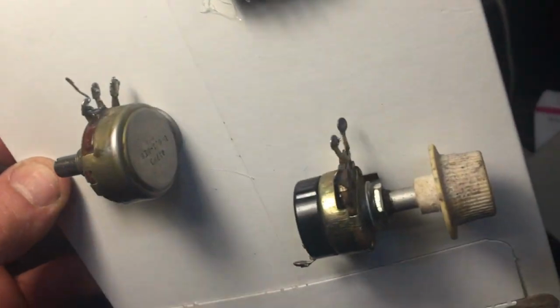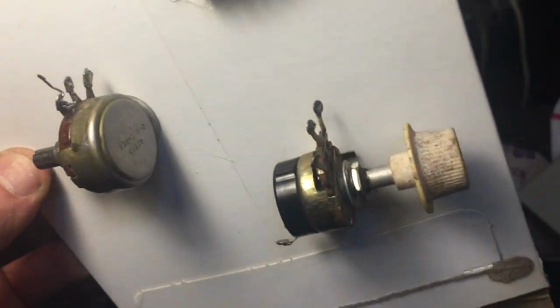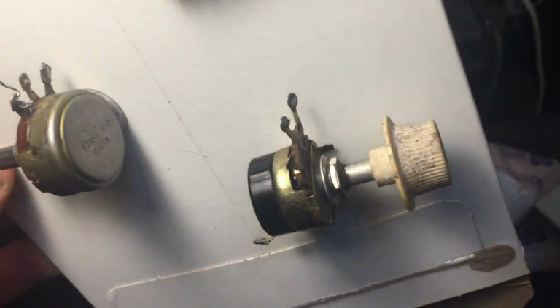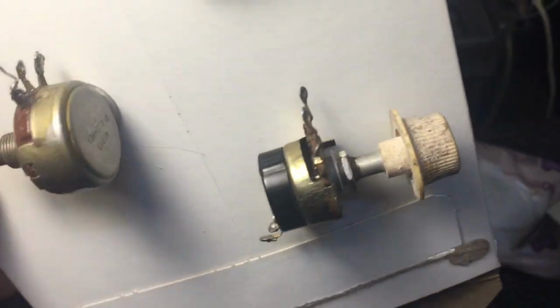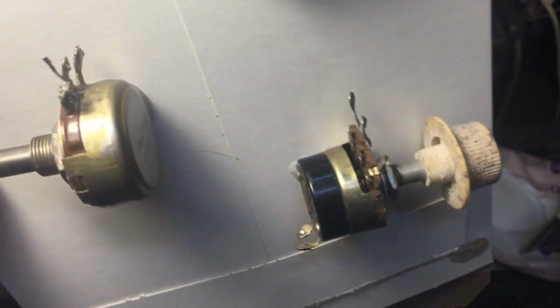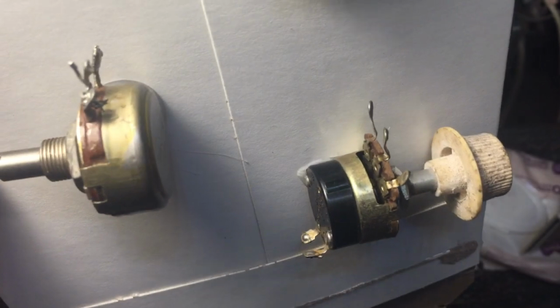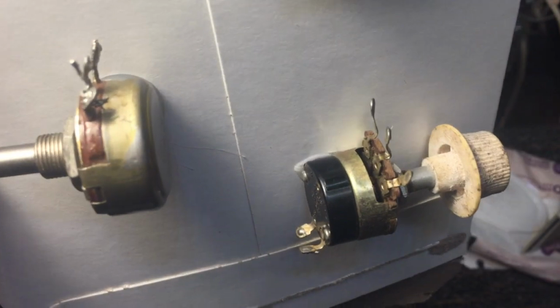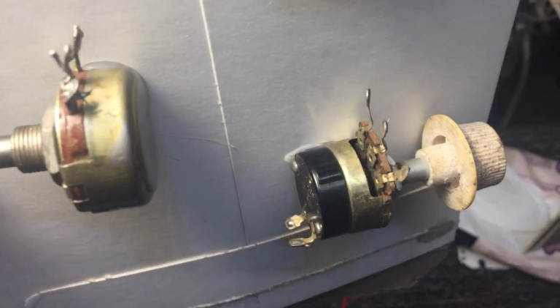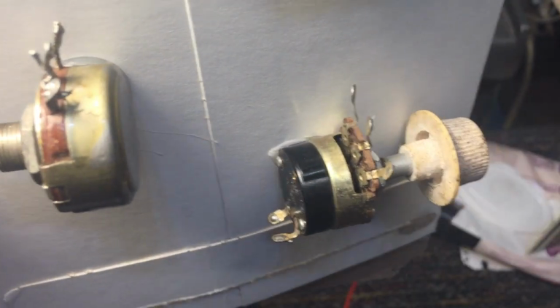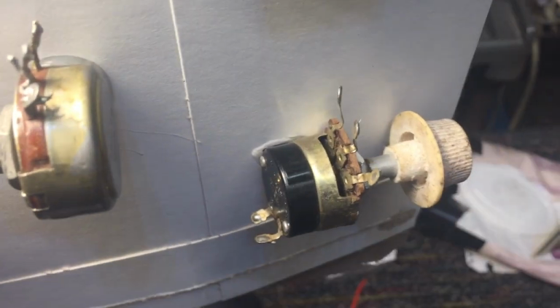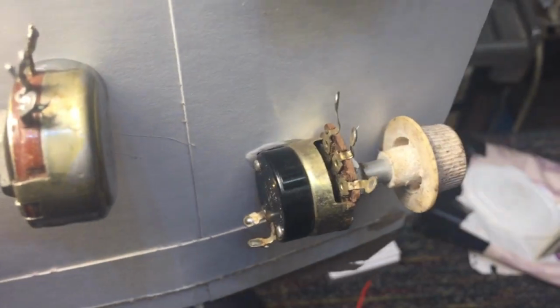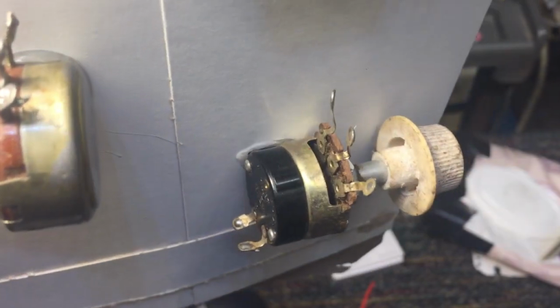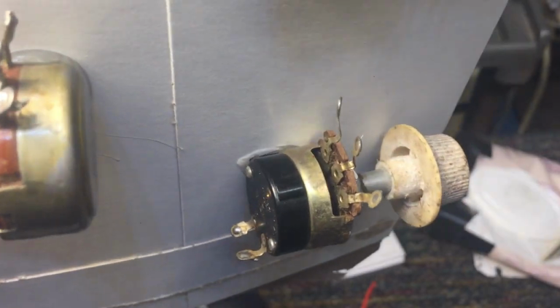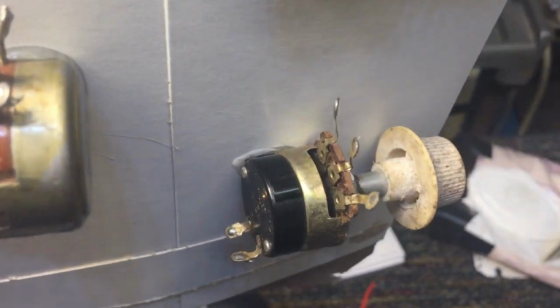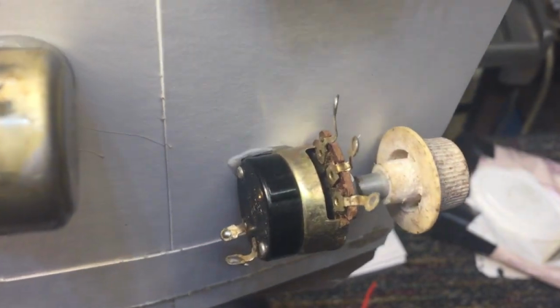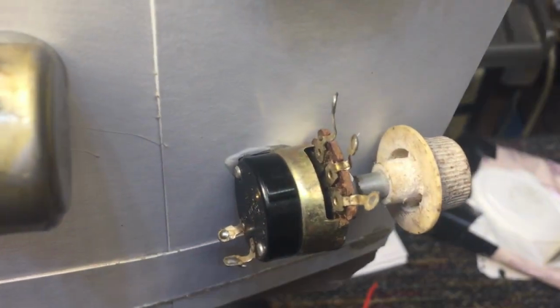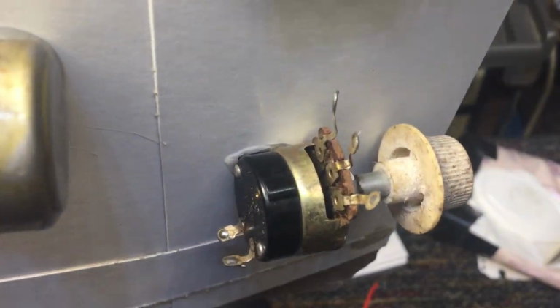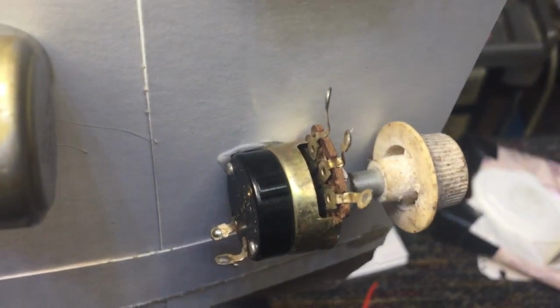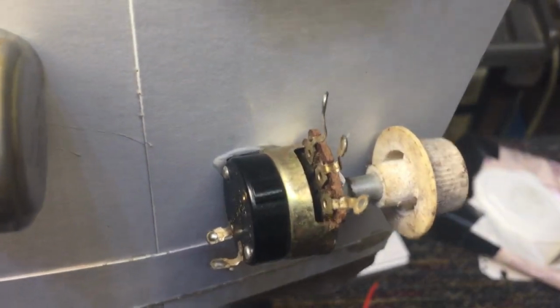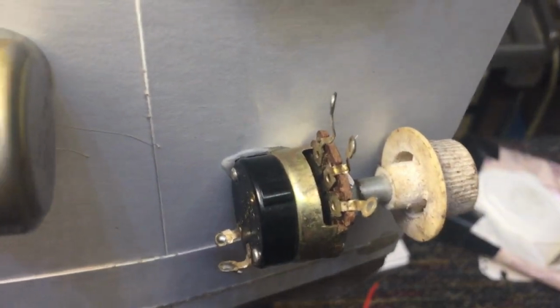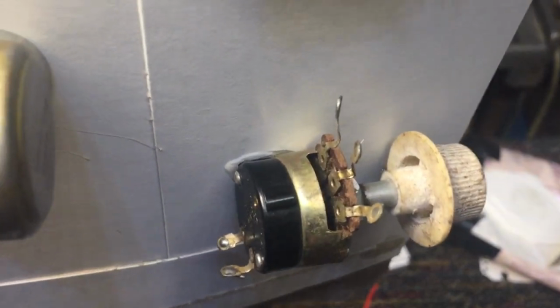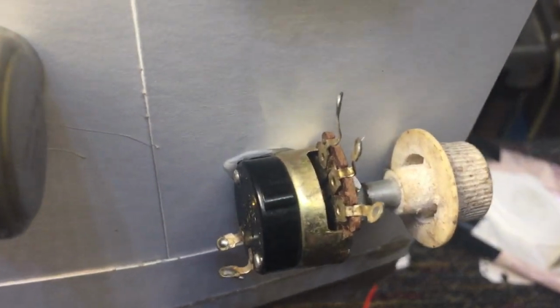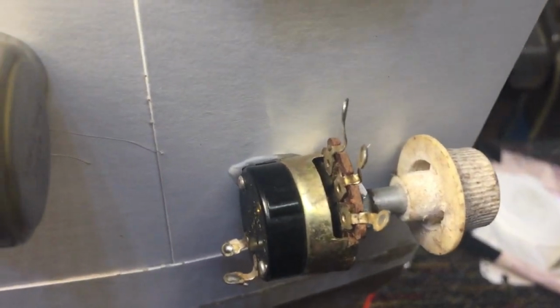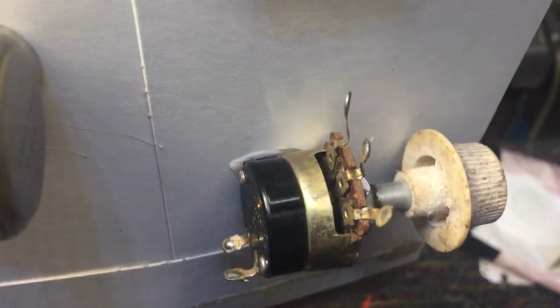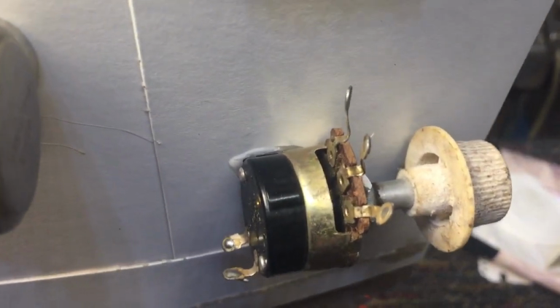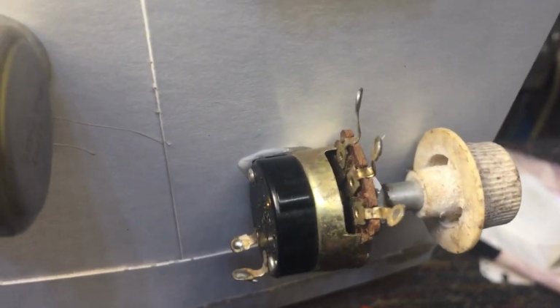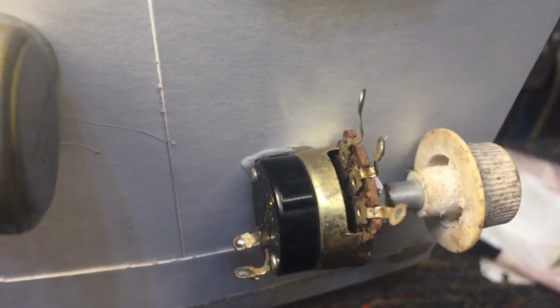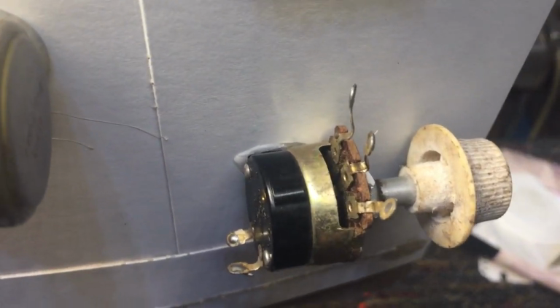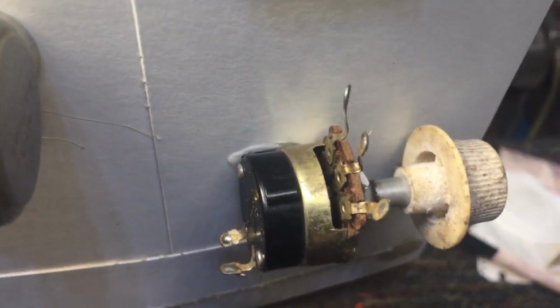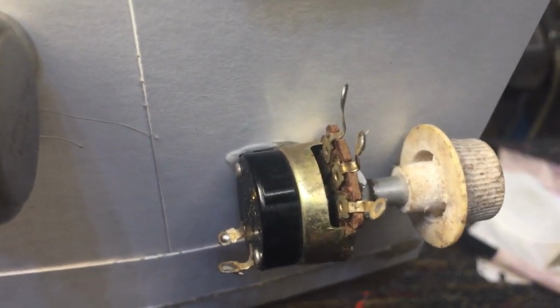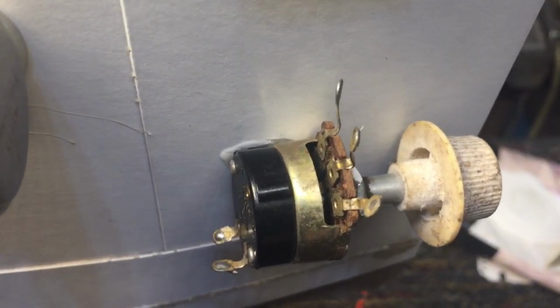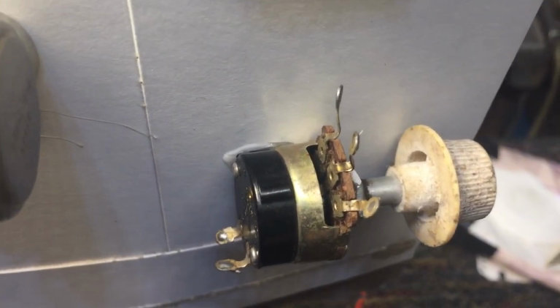On the other hand, this one here — you can see it's got ports right next to the terminals. It's easy to get in there with your spray and clean that one out.